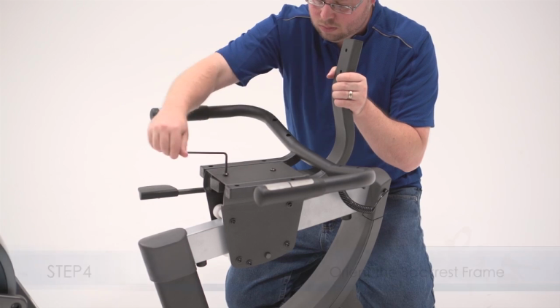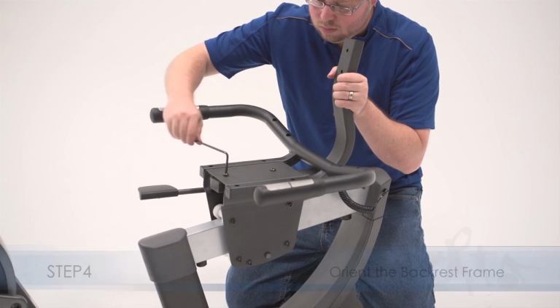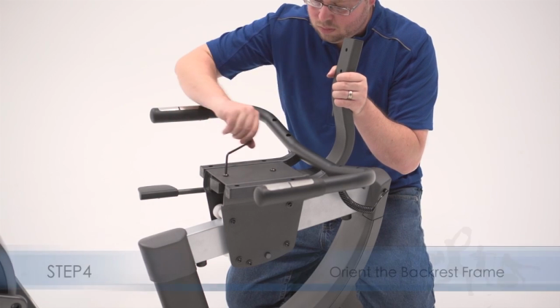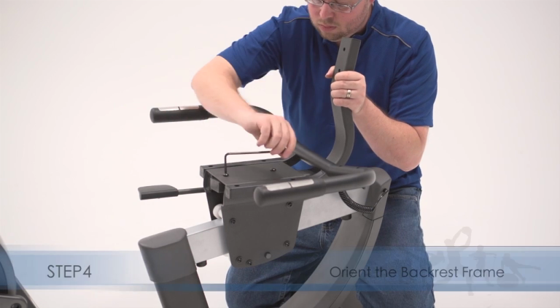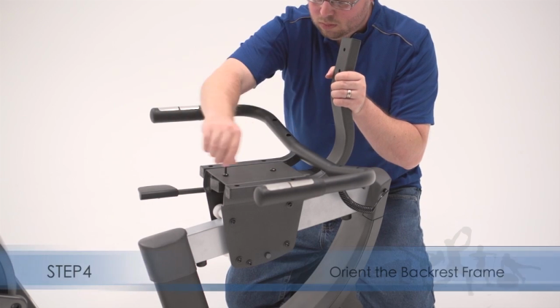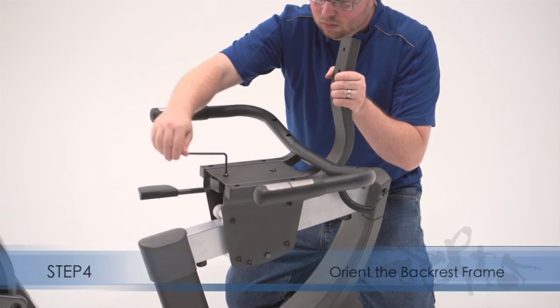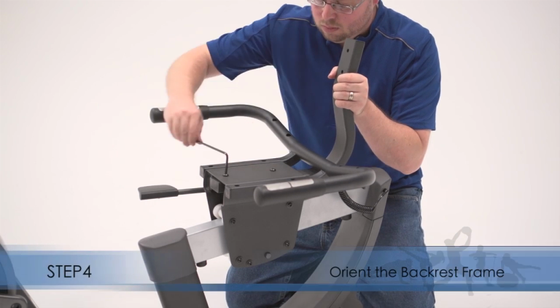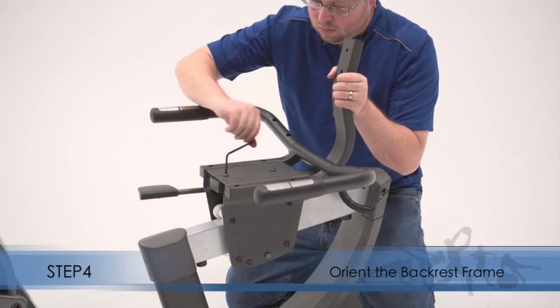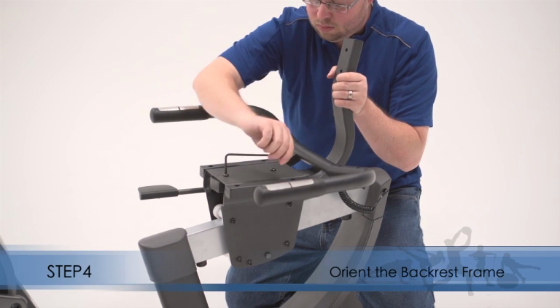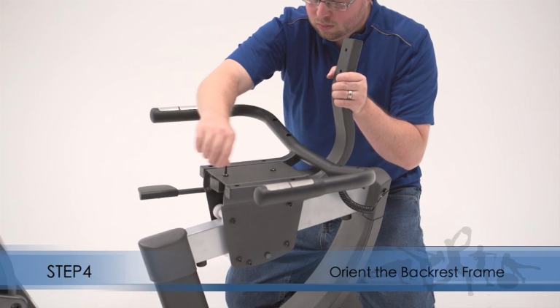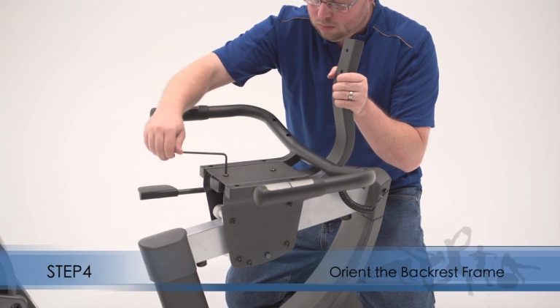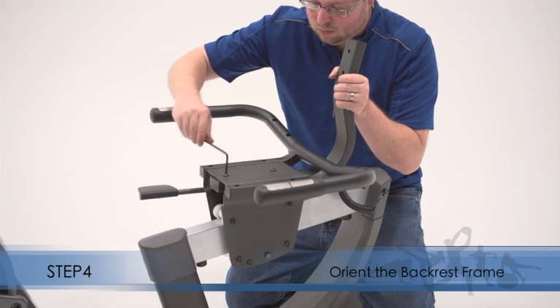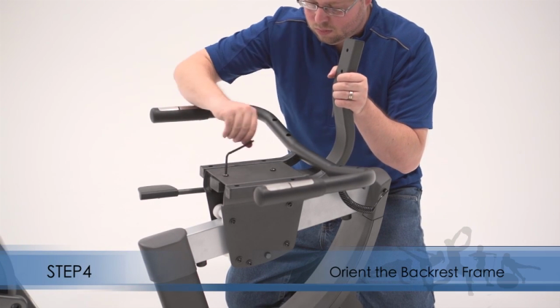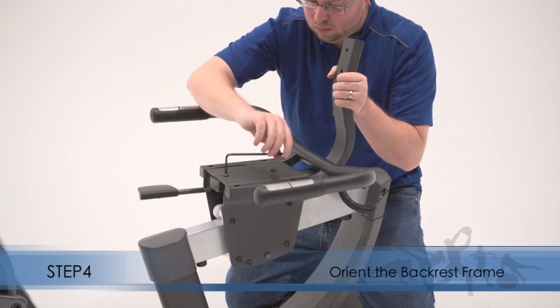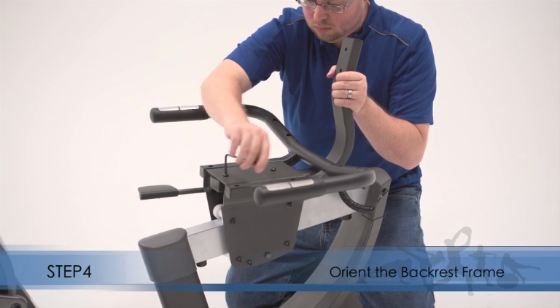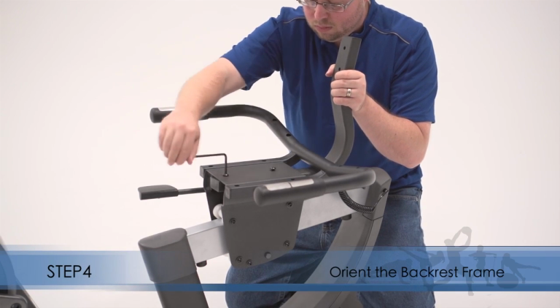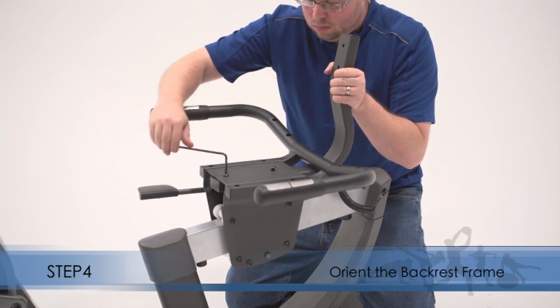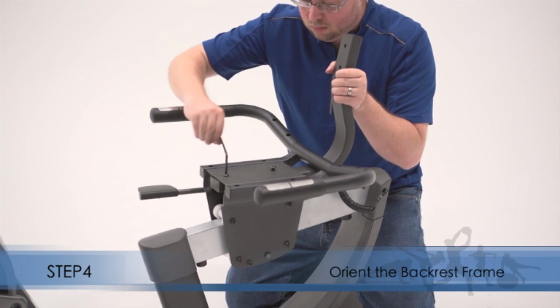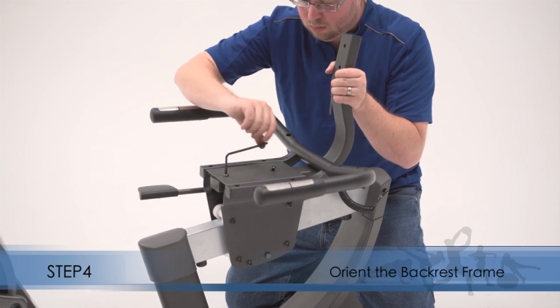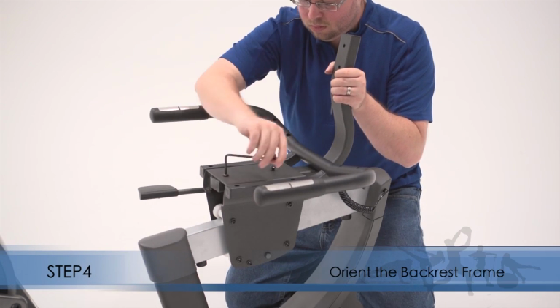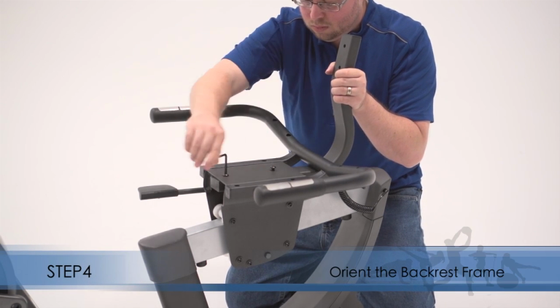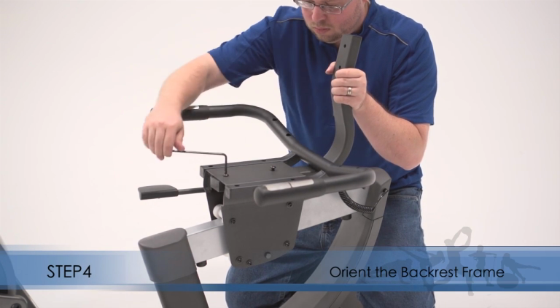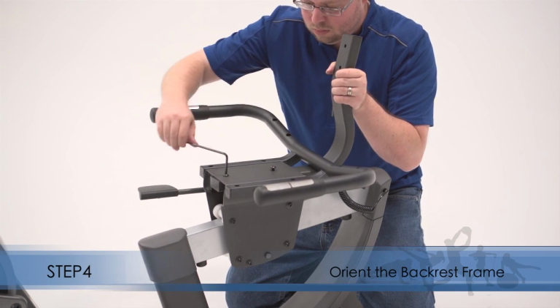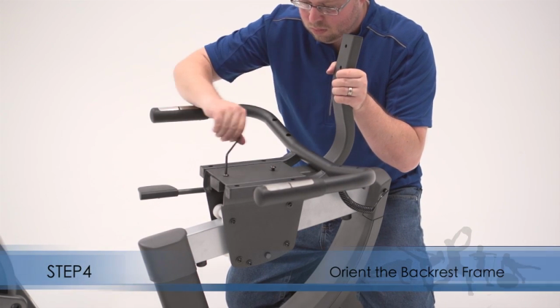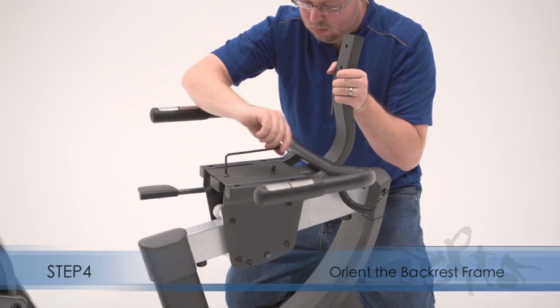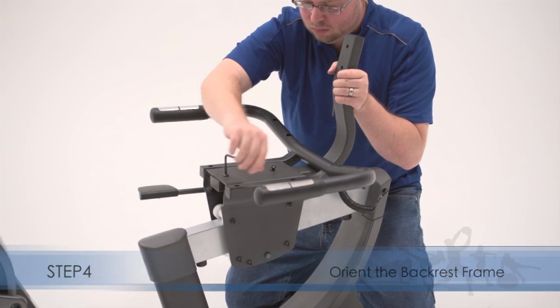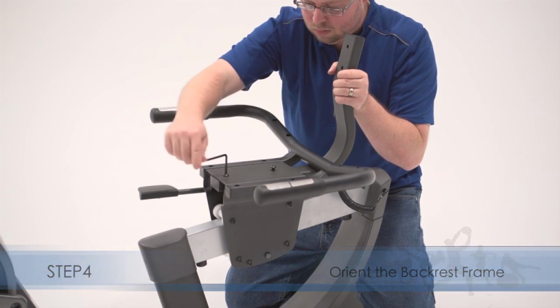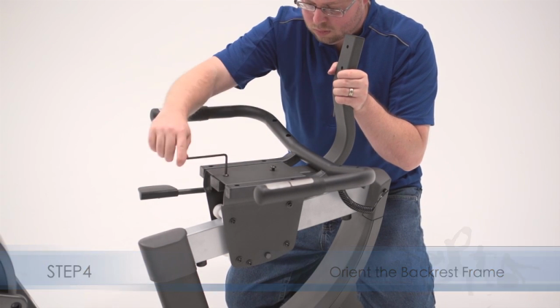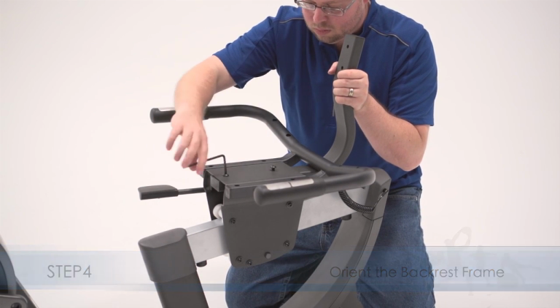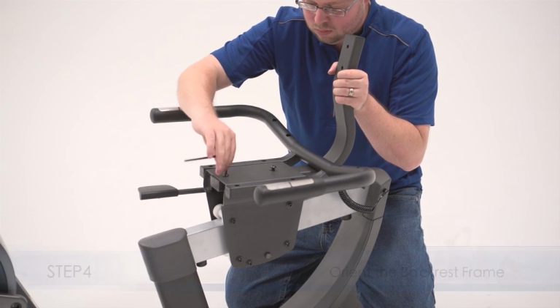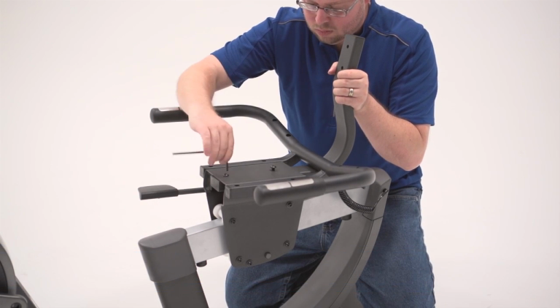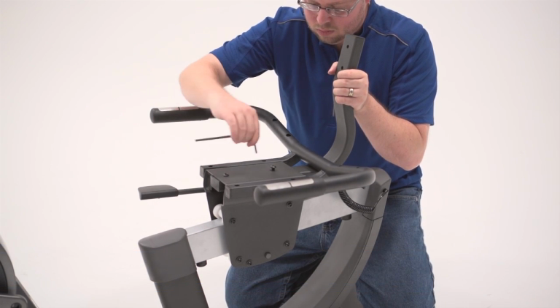Step 4. Attach the backrest frame. Start the screws and then tighten them.